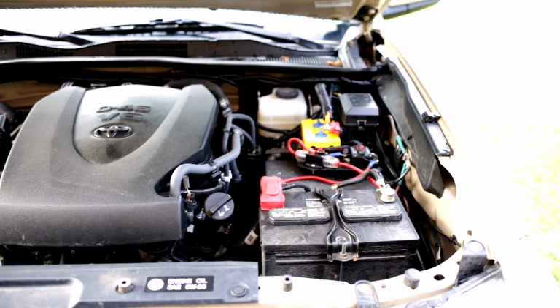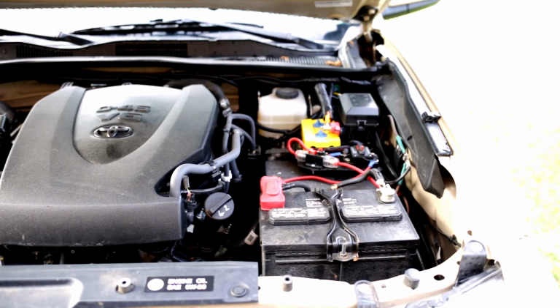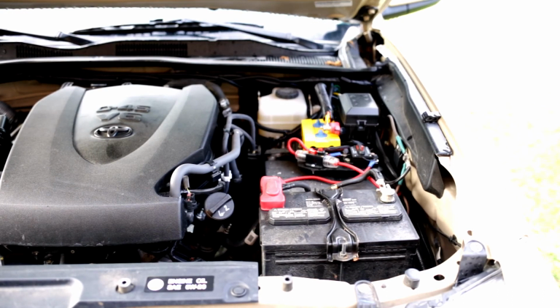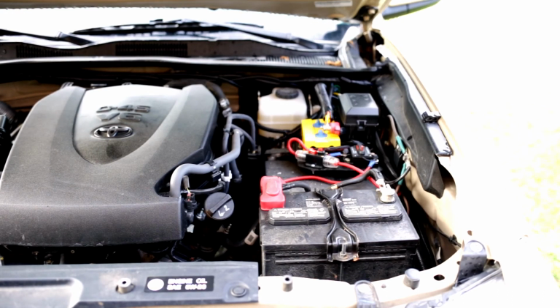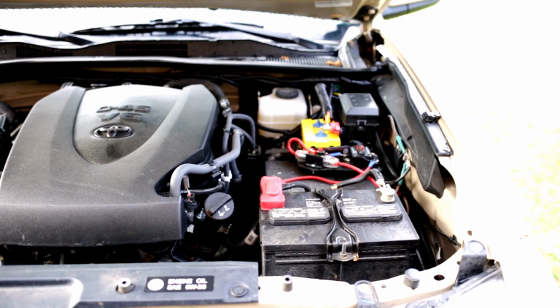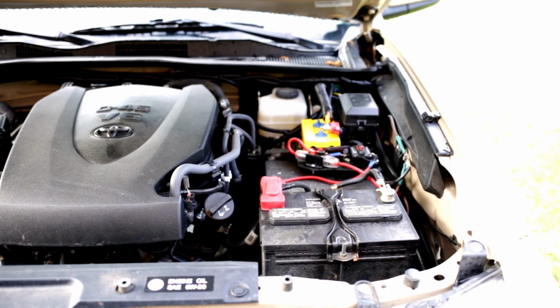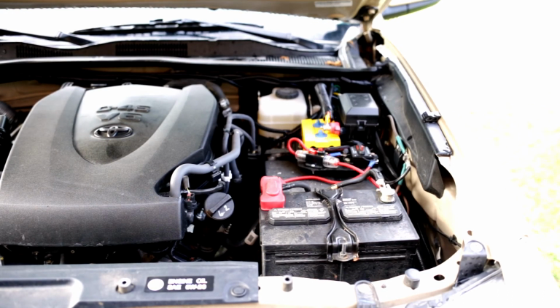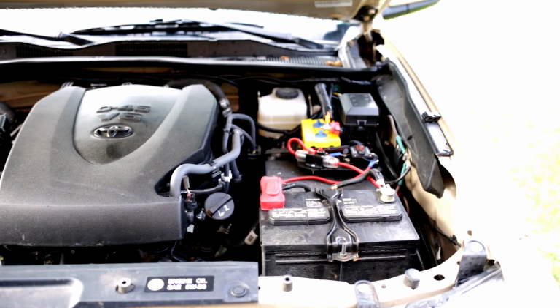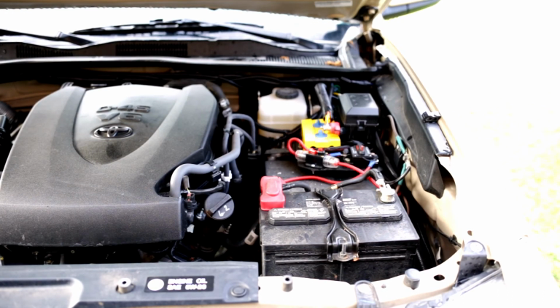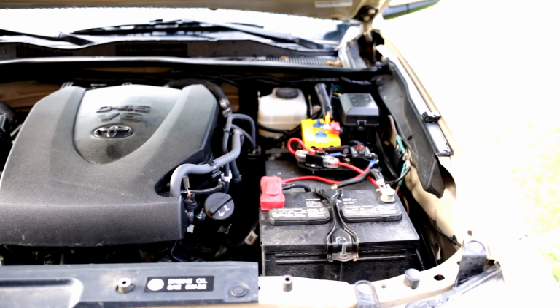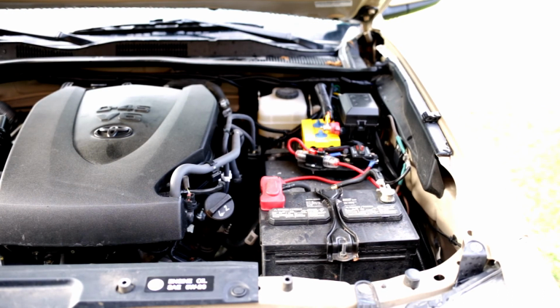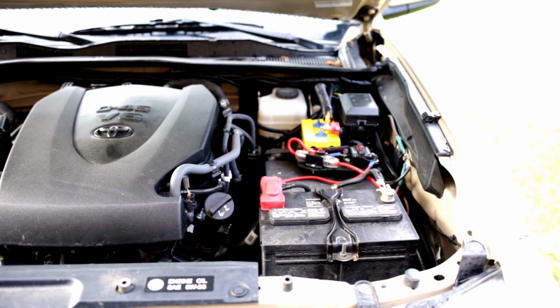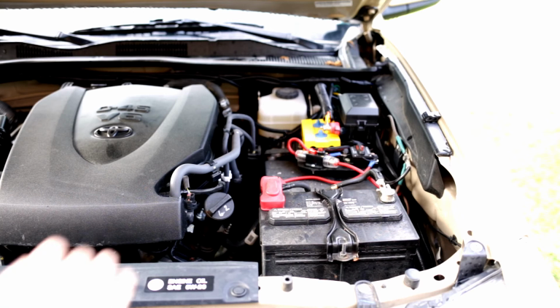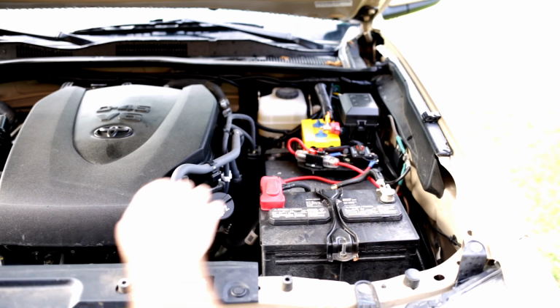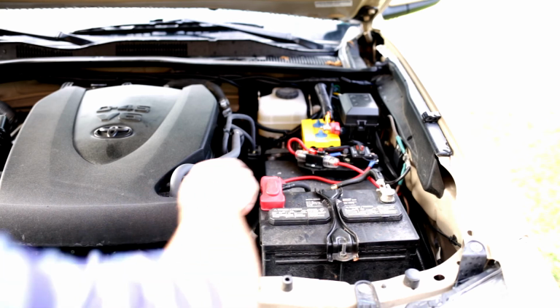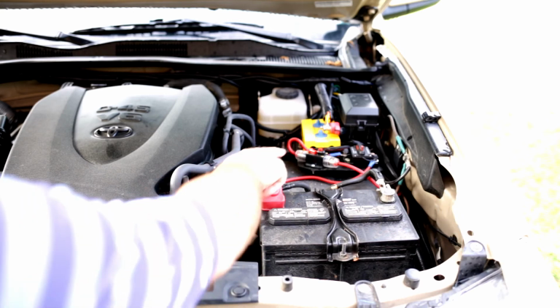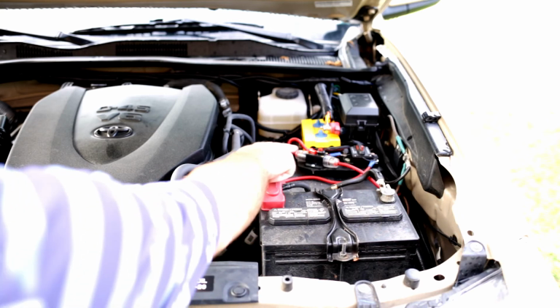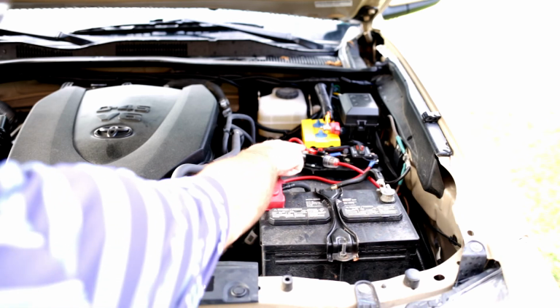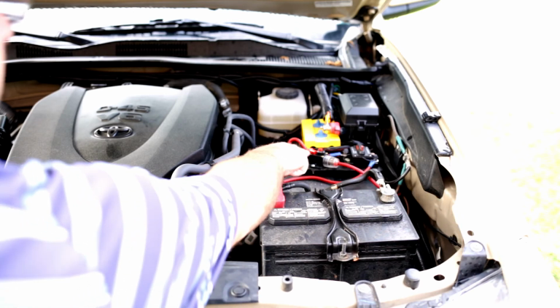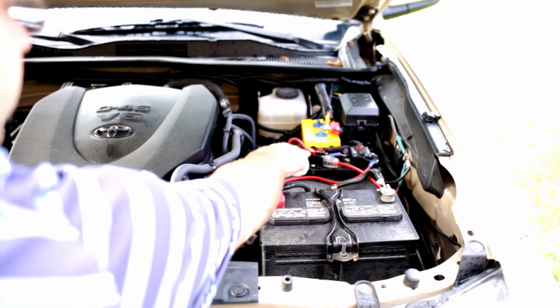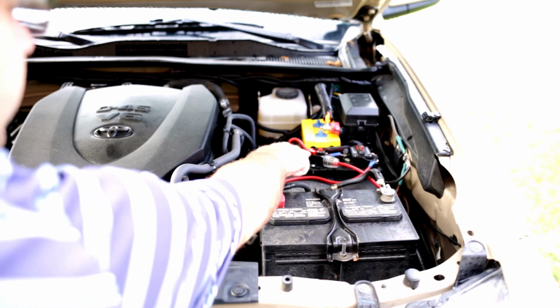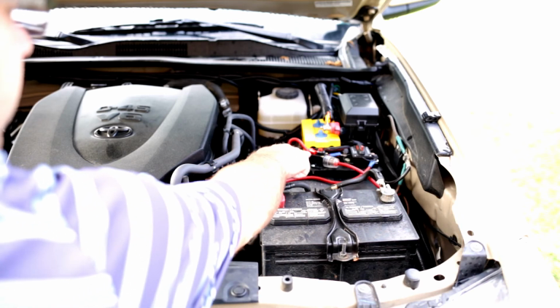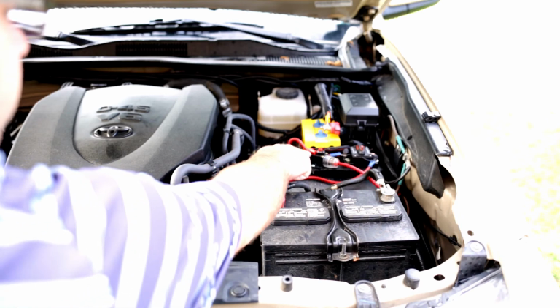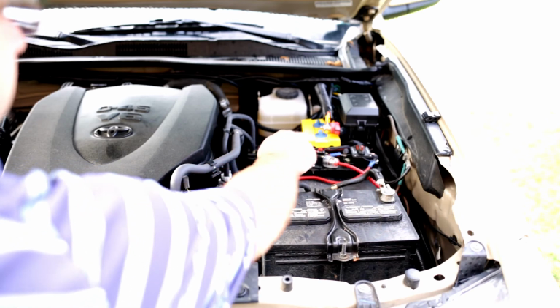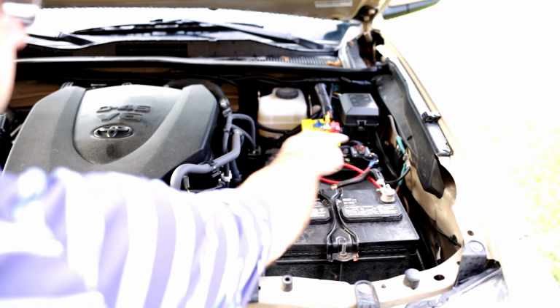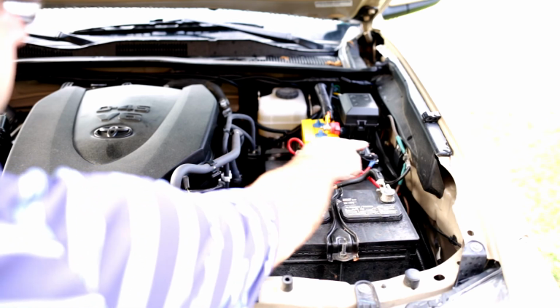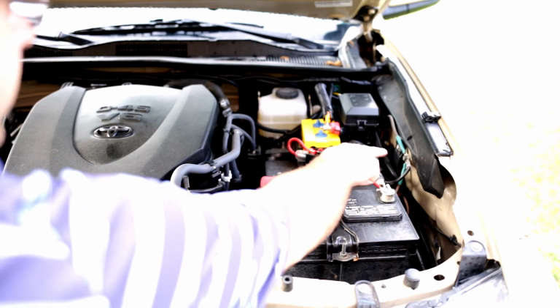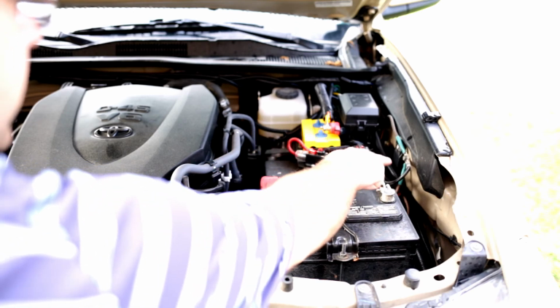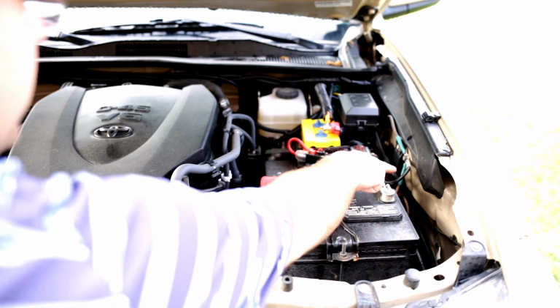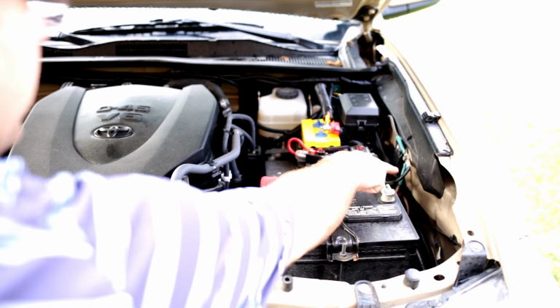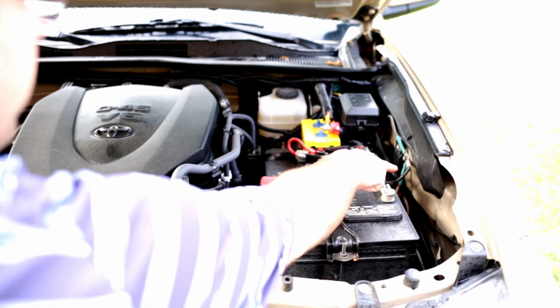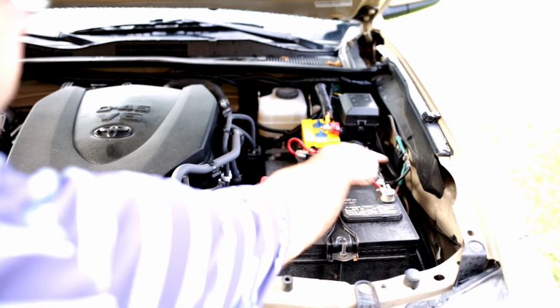Different truck, same setup — 30 amp, ground.